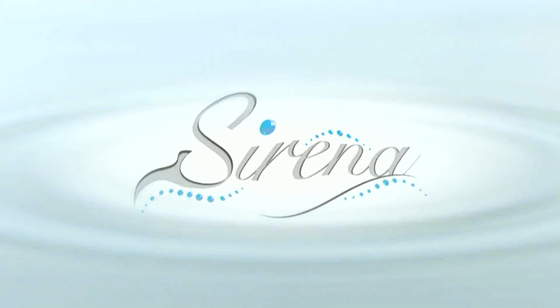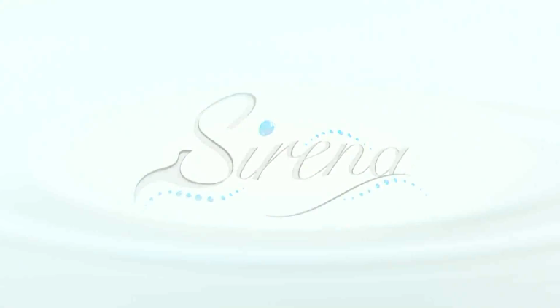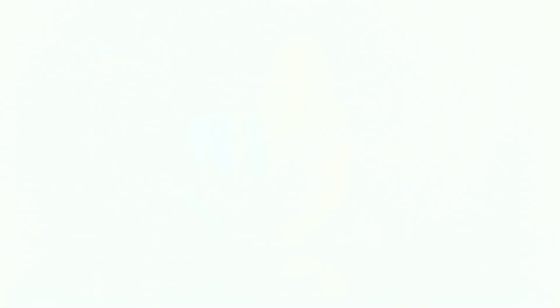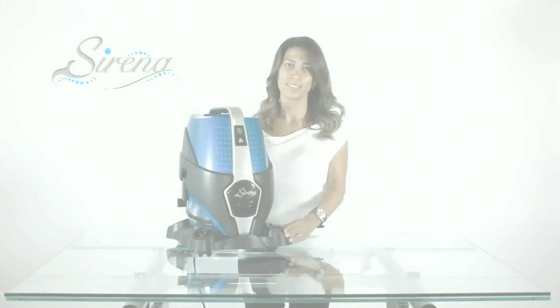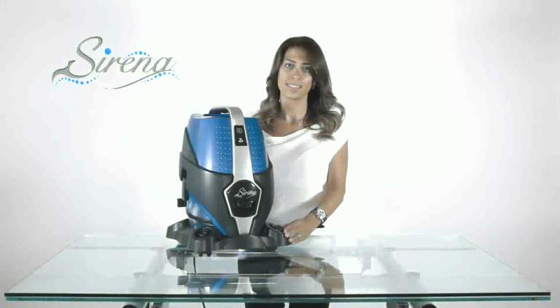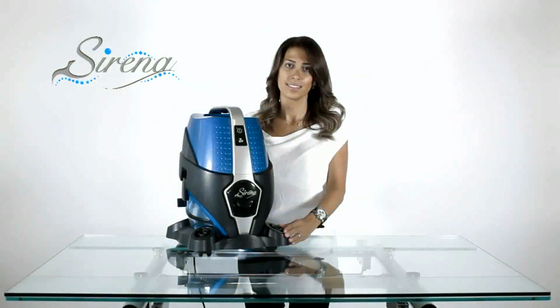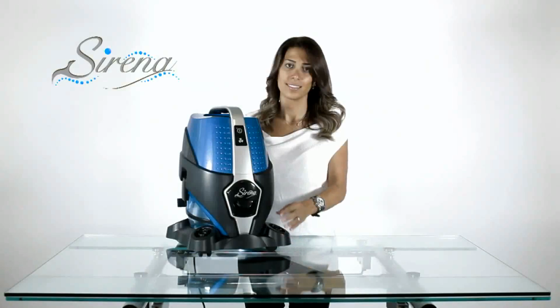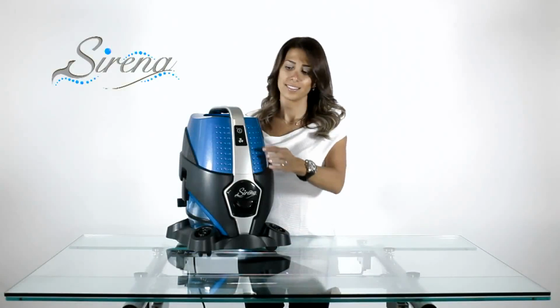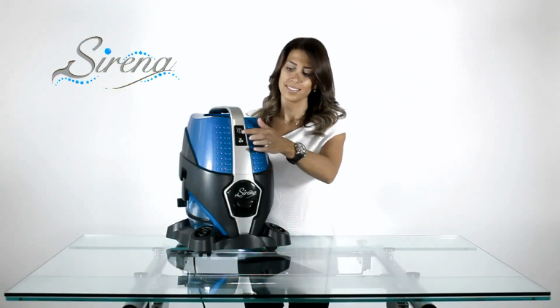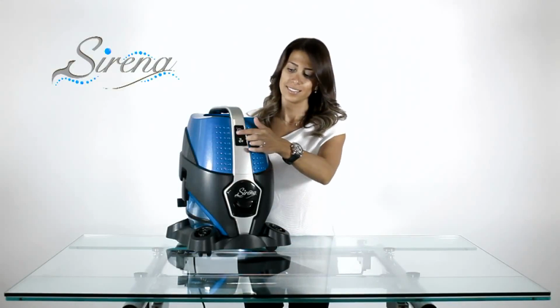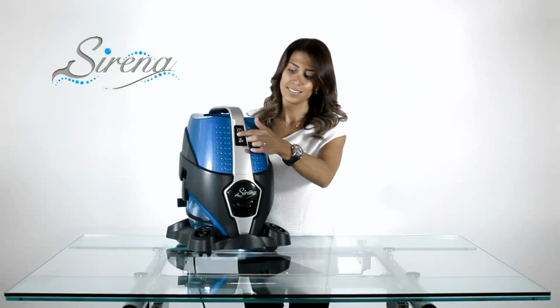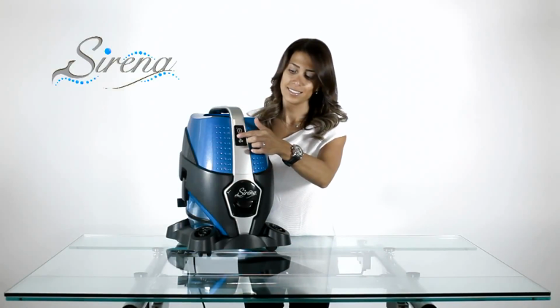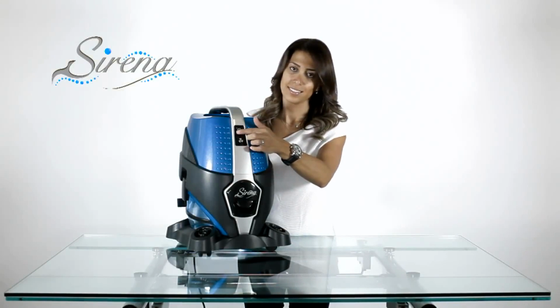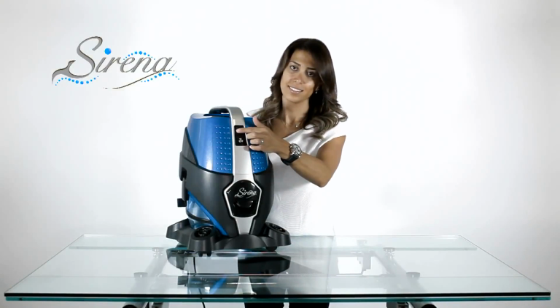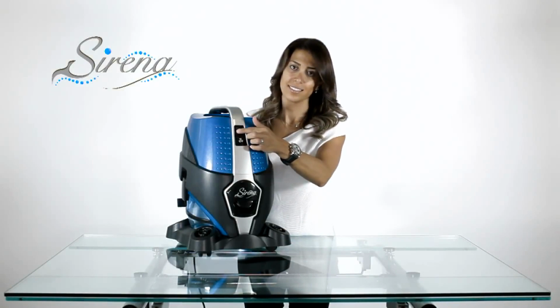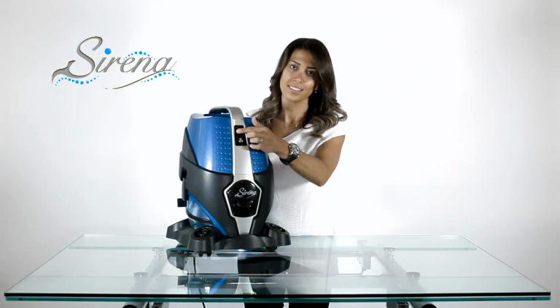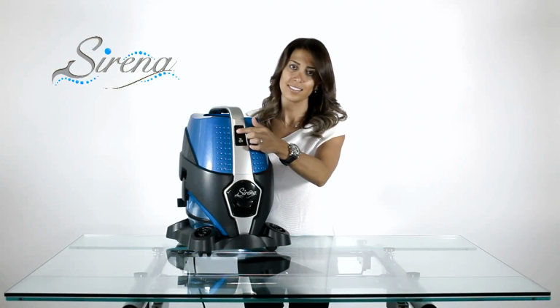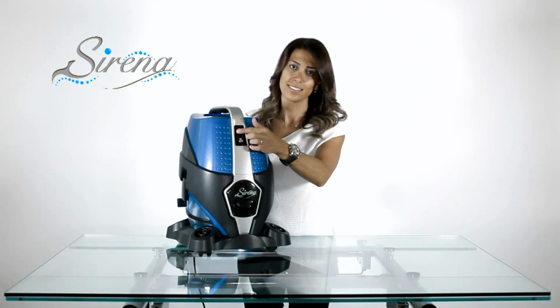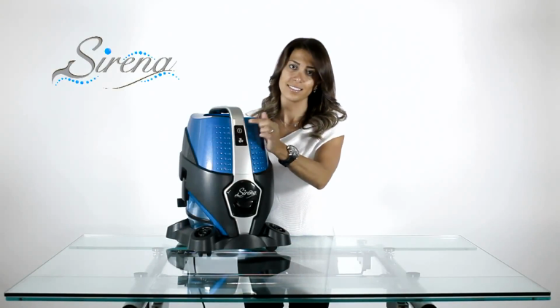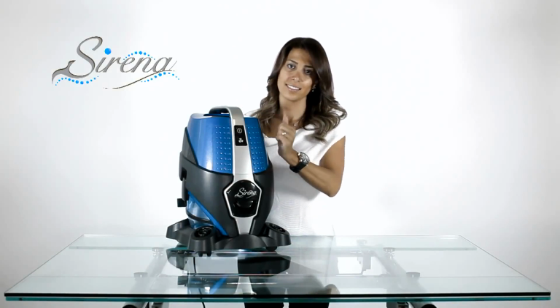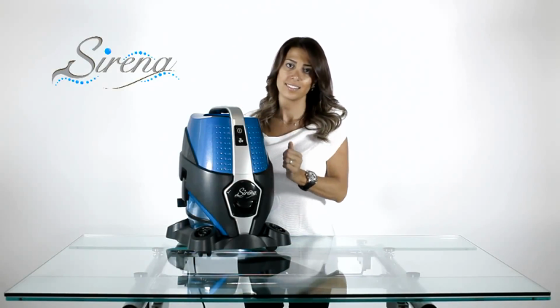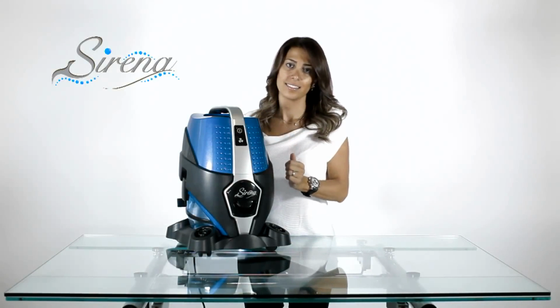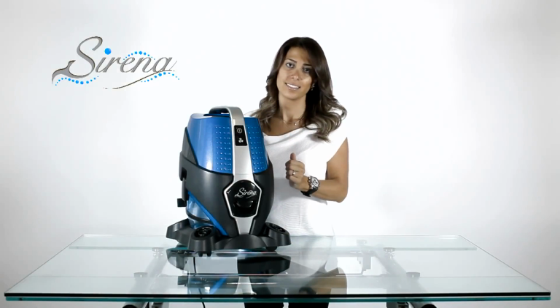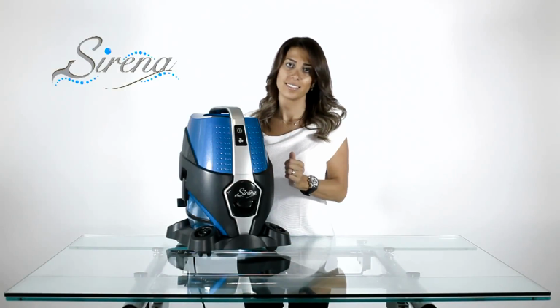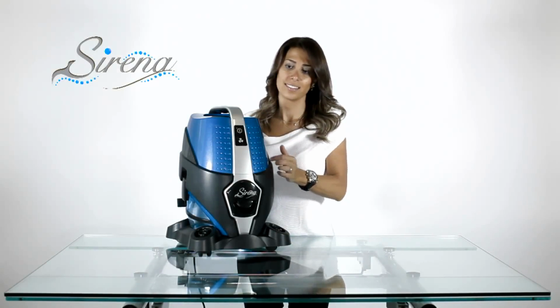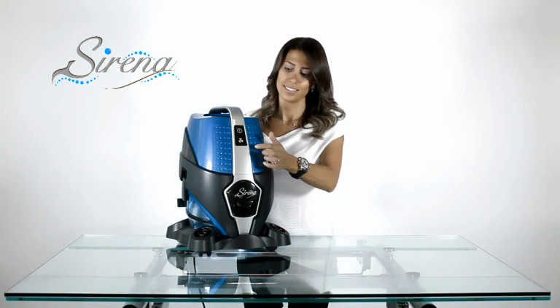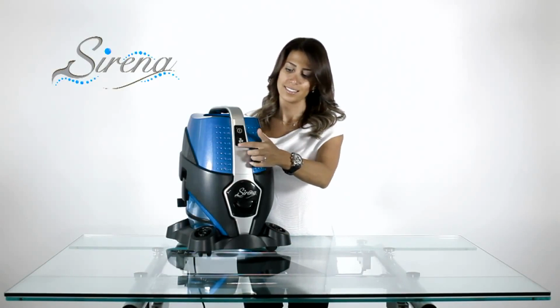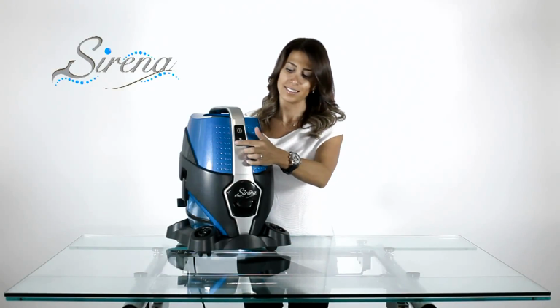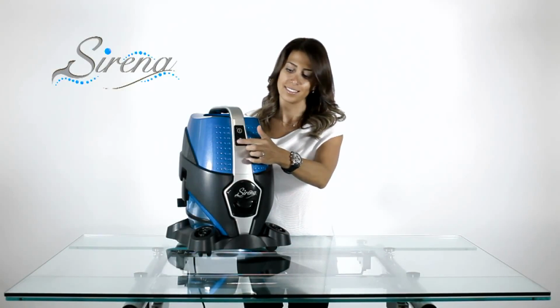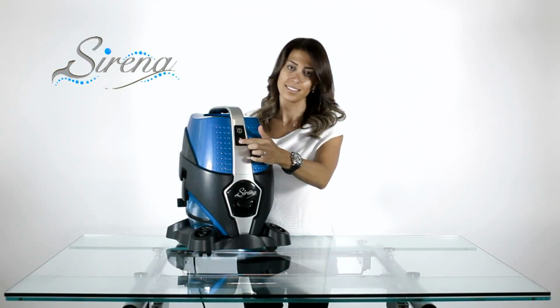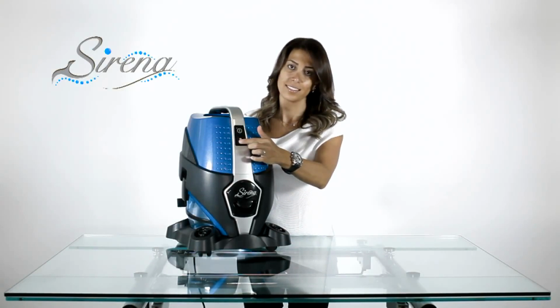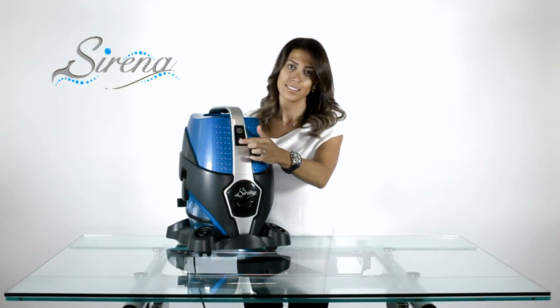Serena has two speeds: high speed for maximum cleaning, and quiet mode for air cleaning.